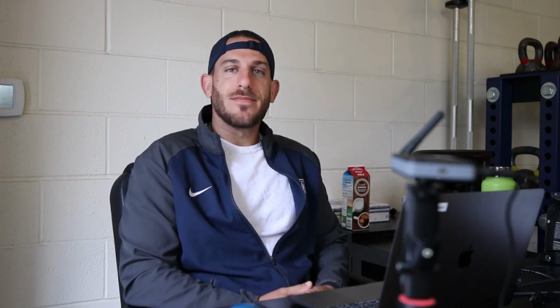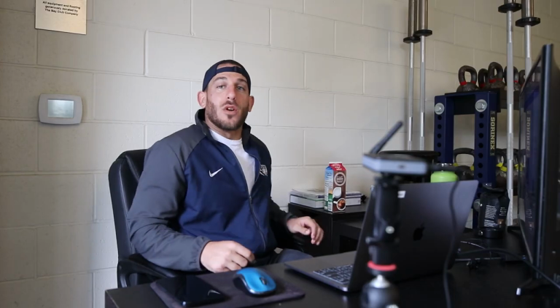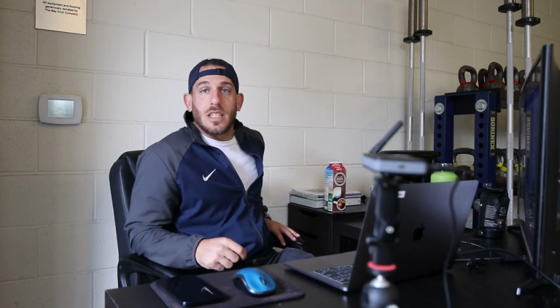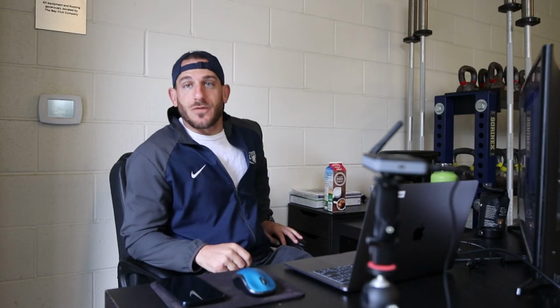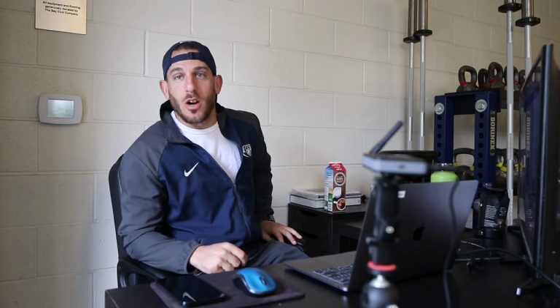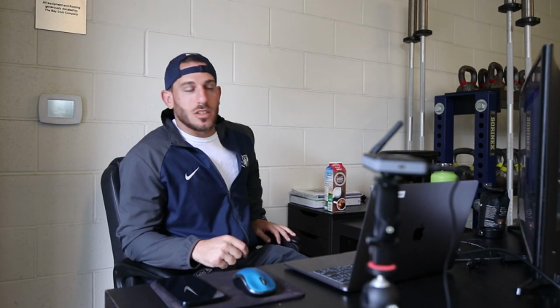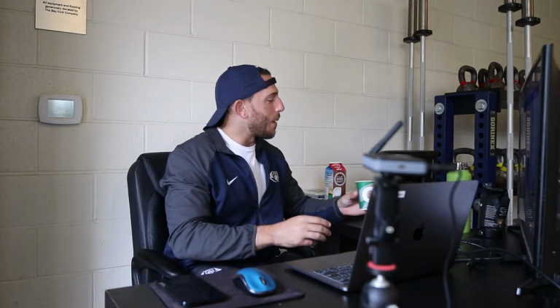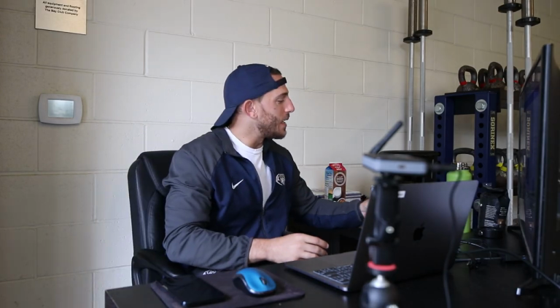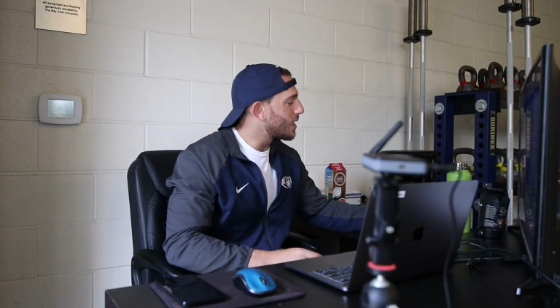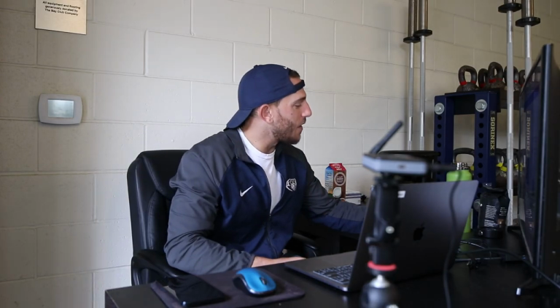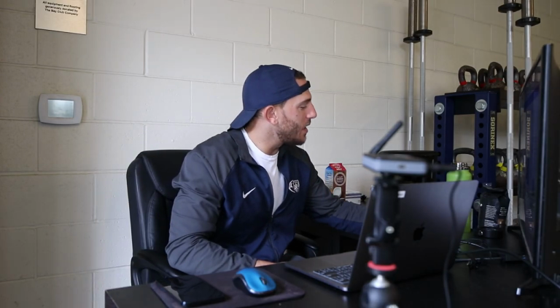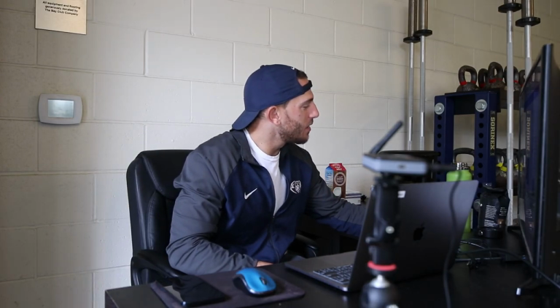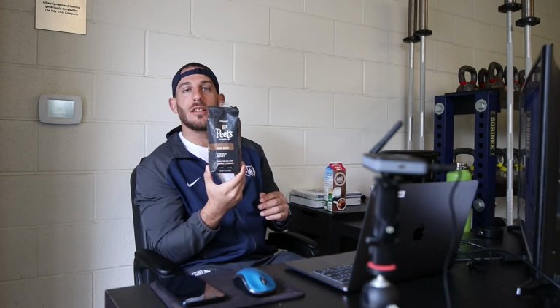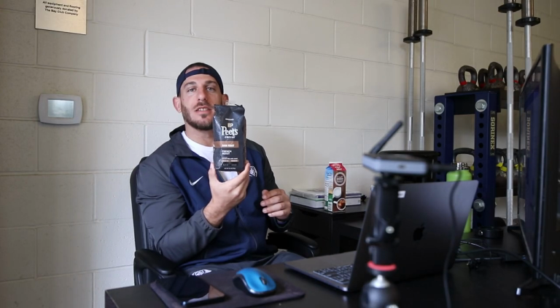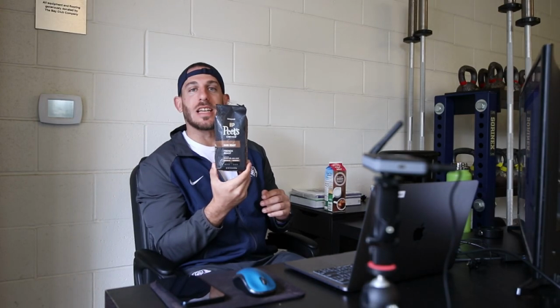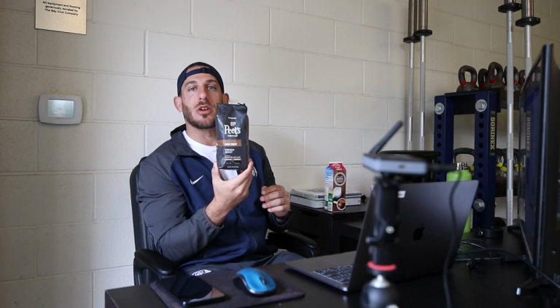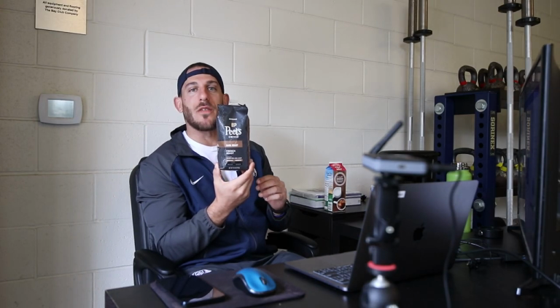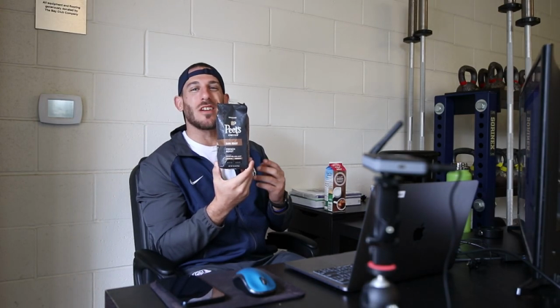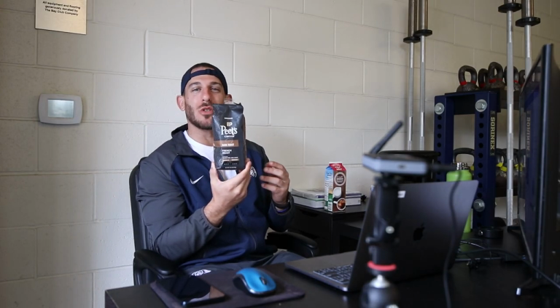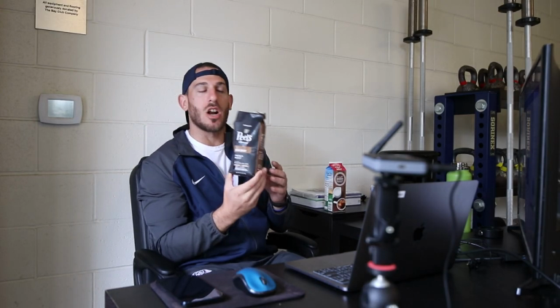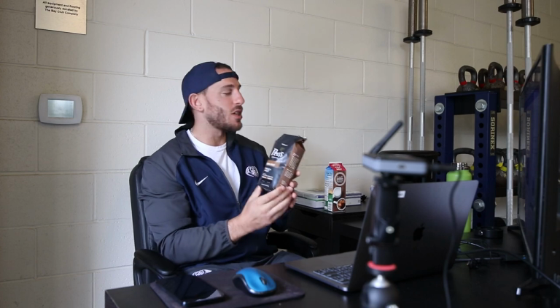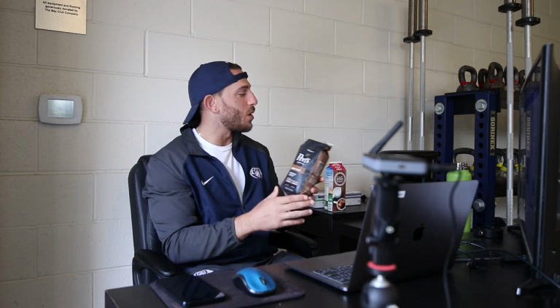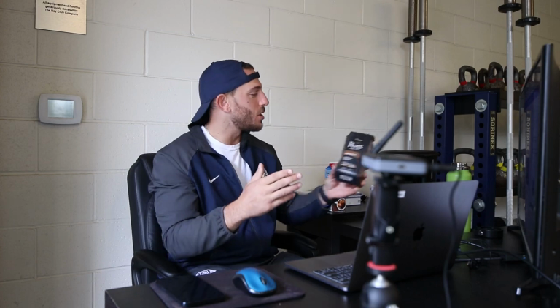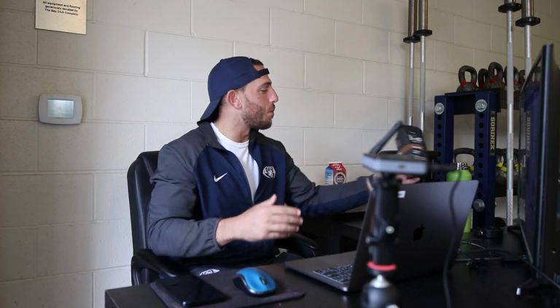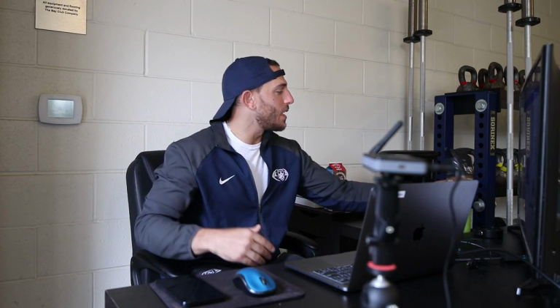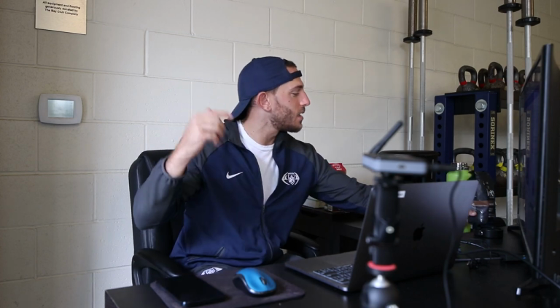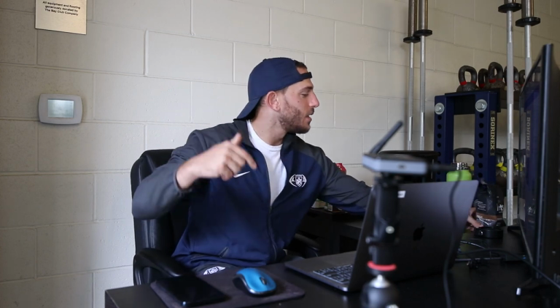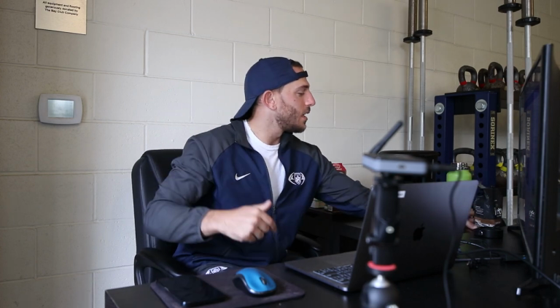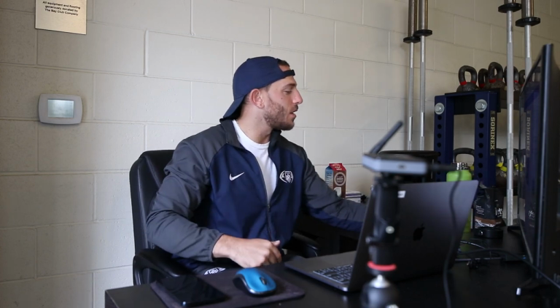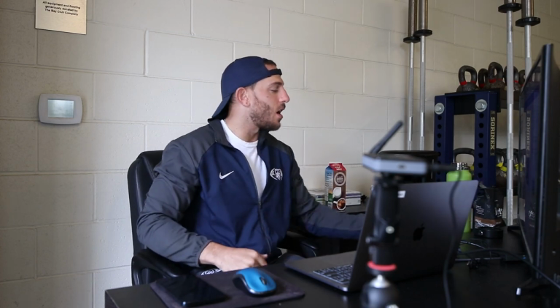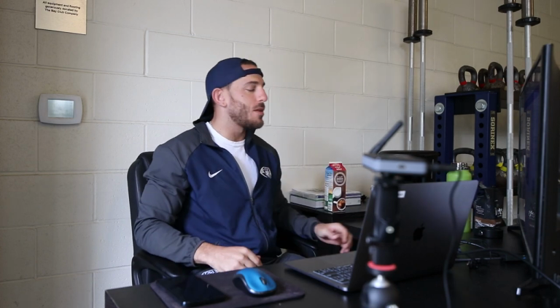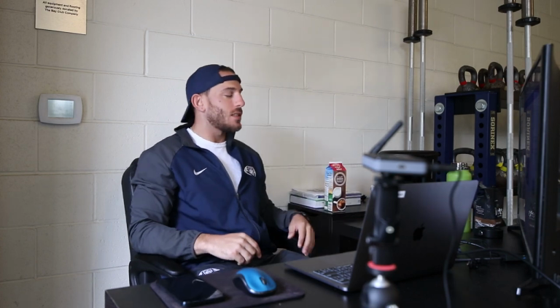First things first, got Pete's Coffee. Are you a Starbucks person or a Pete's person? Leave it in the comments.